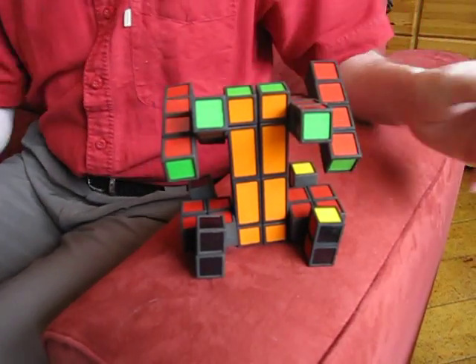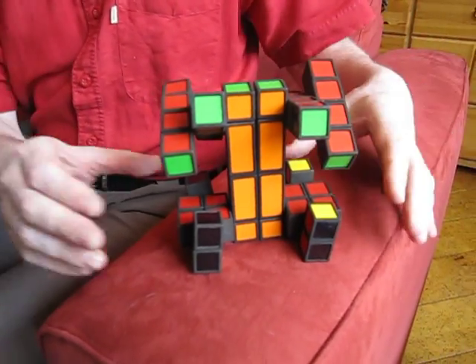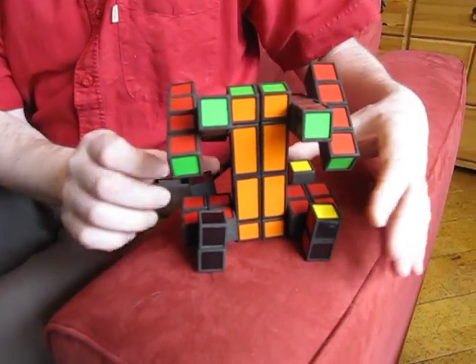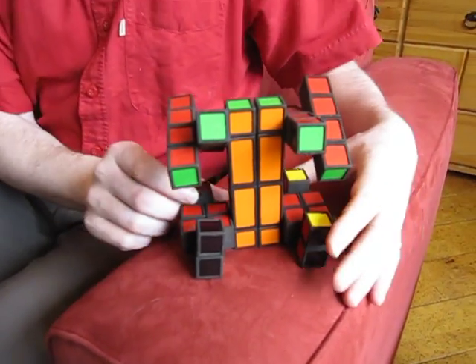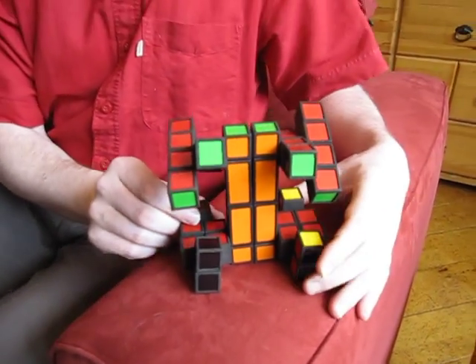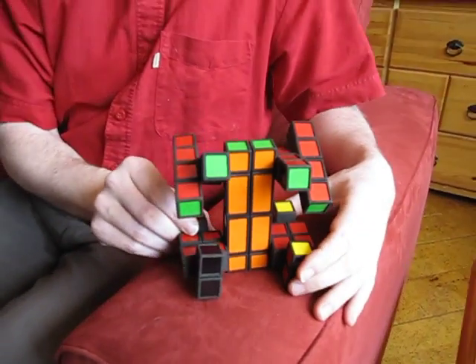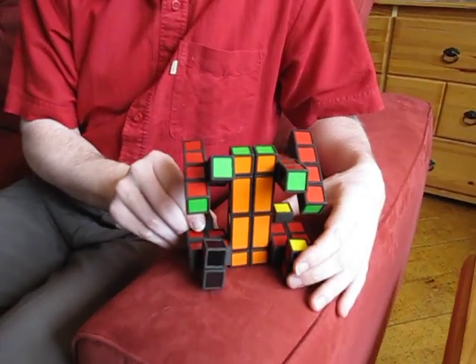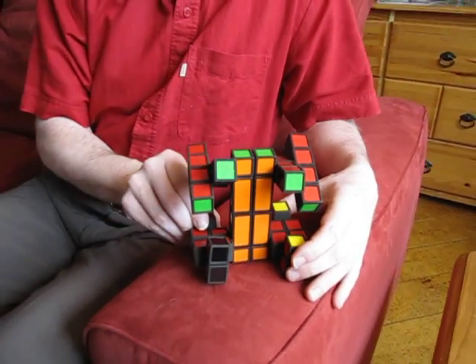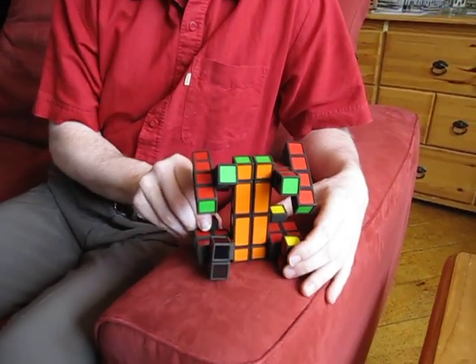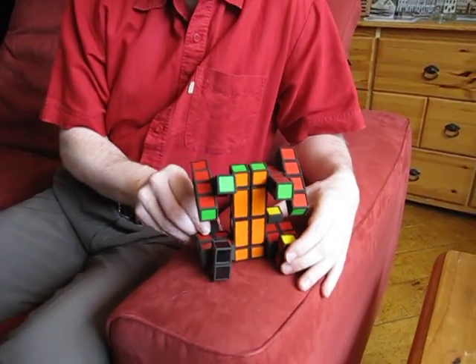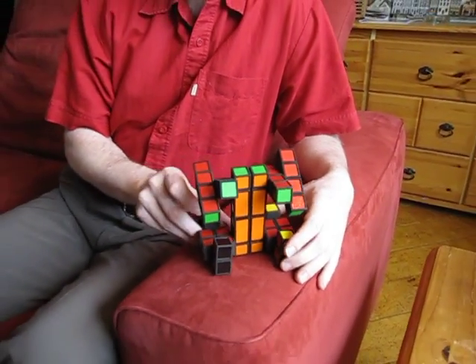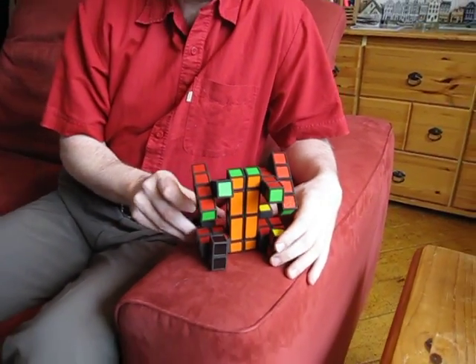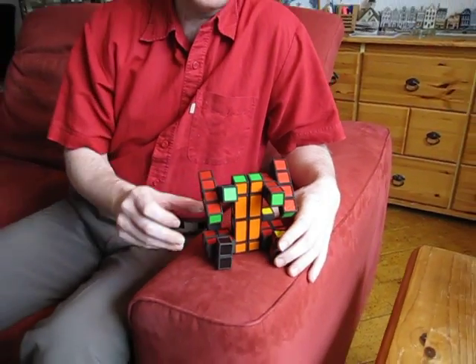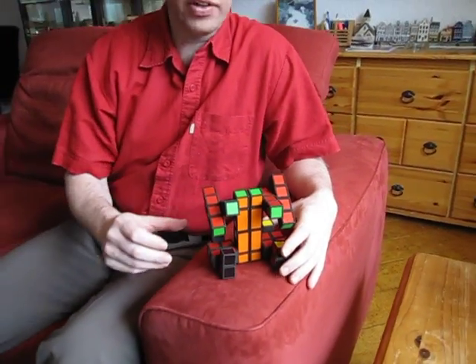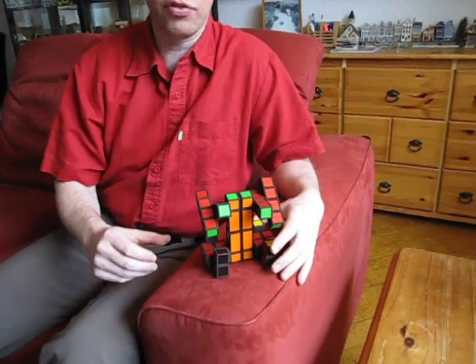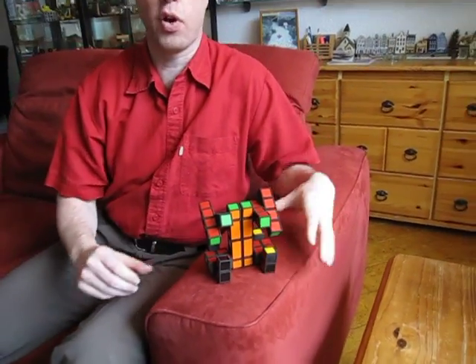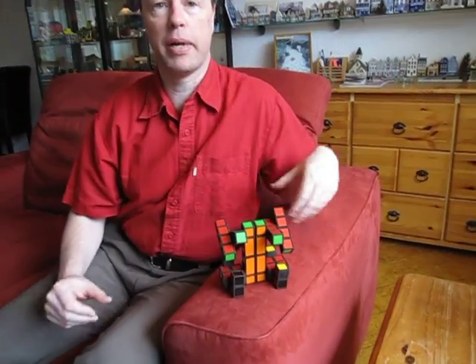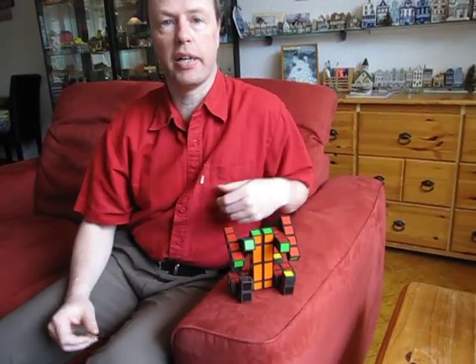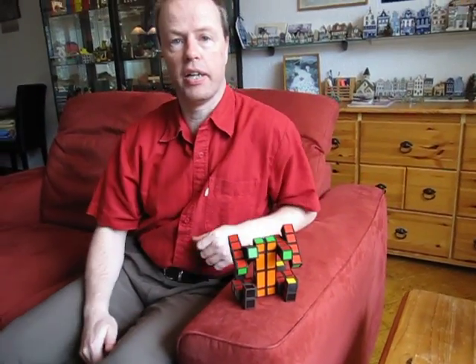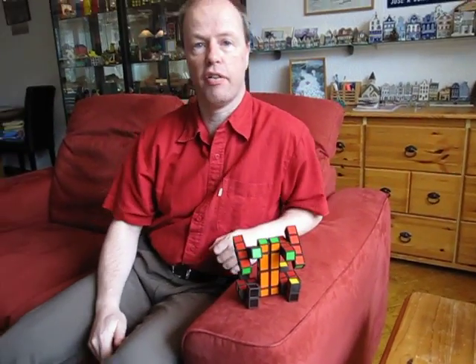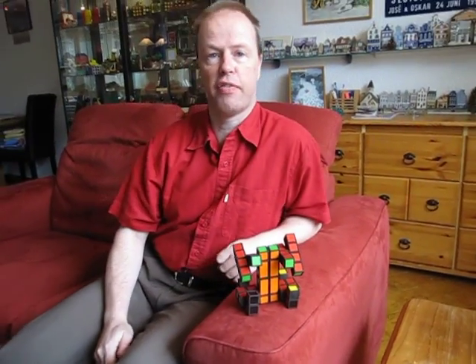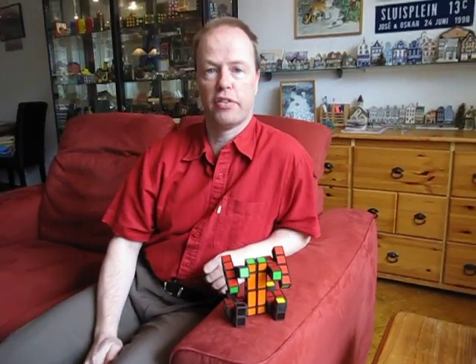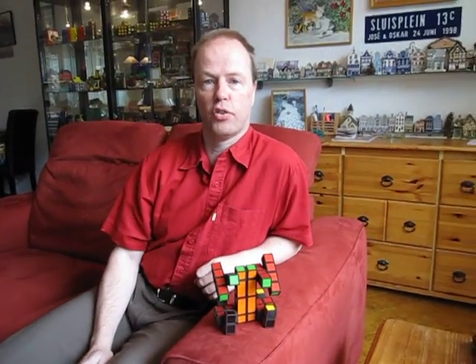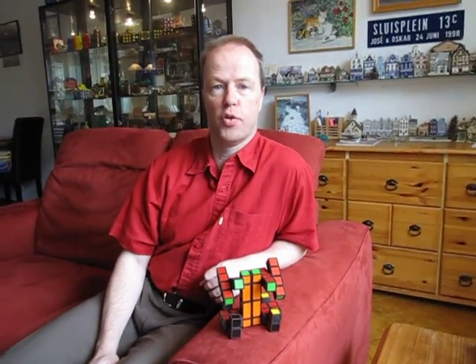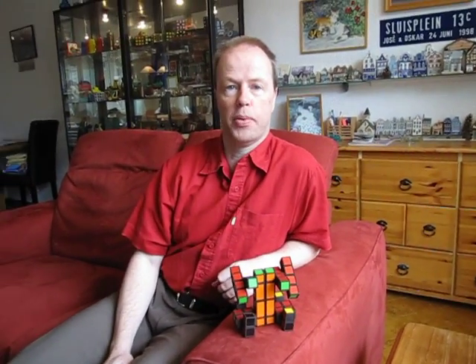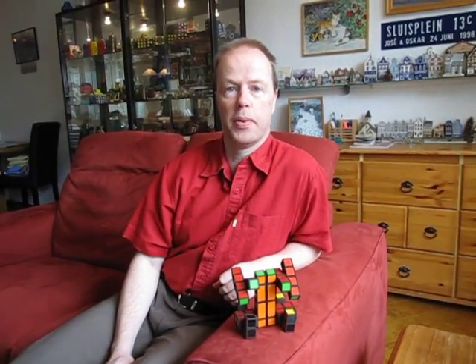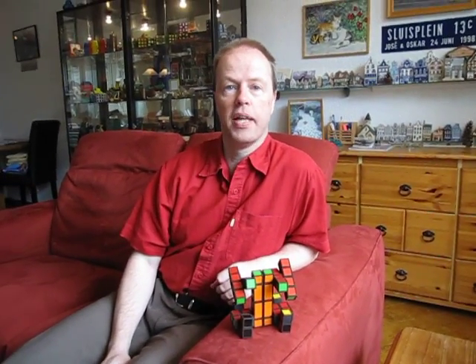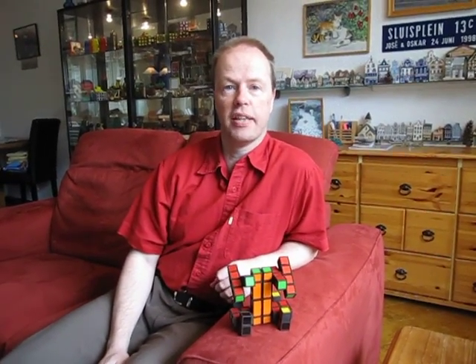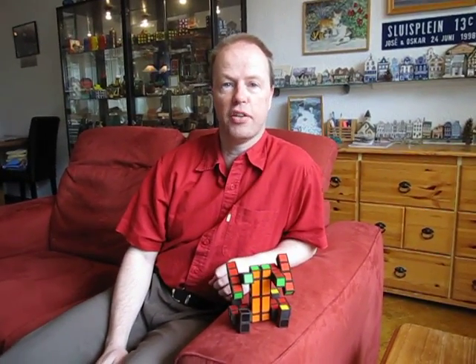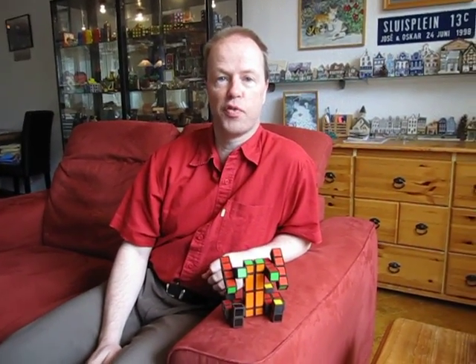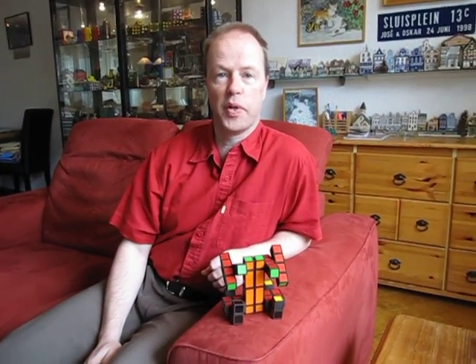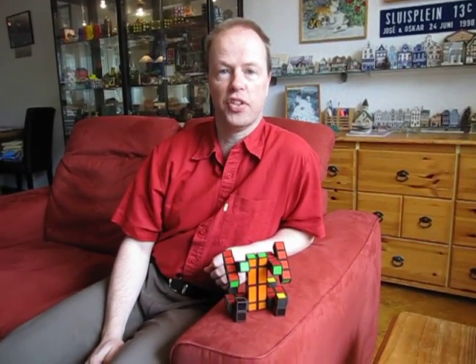Lots of fun with this transforming Fractal Cube. Thank you for watching.